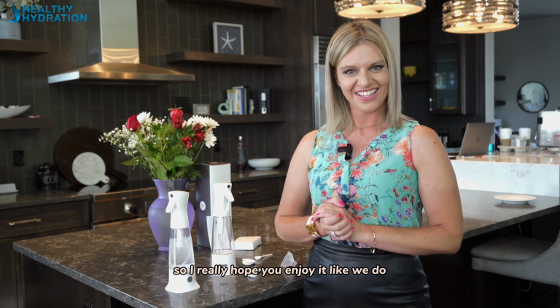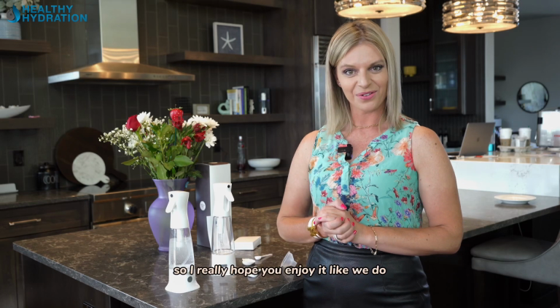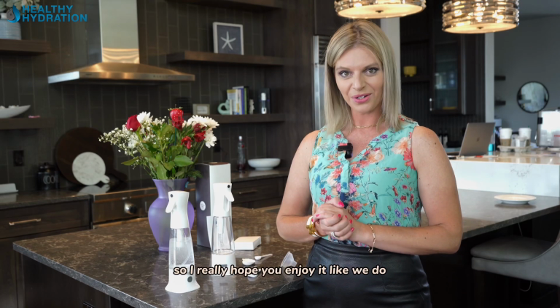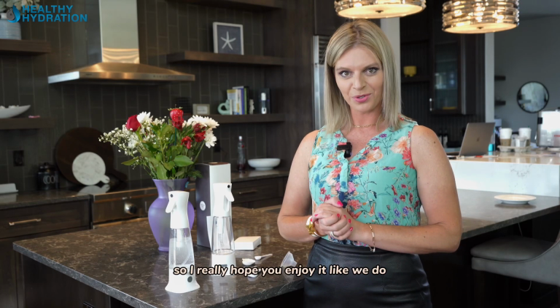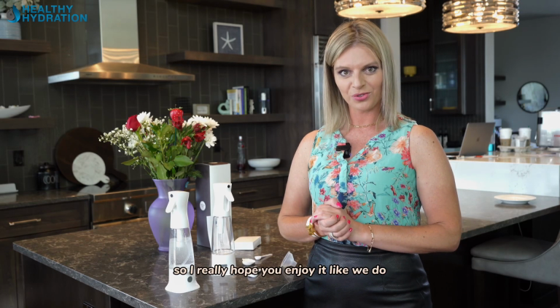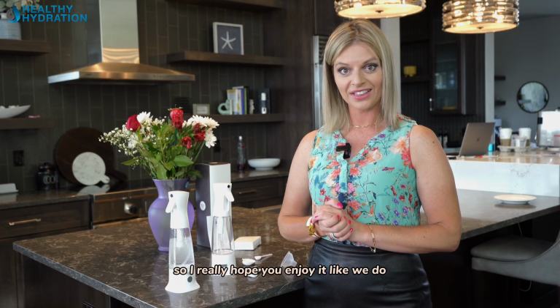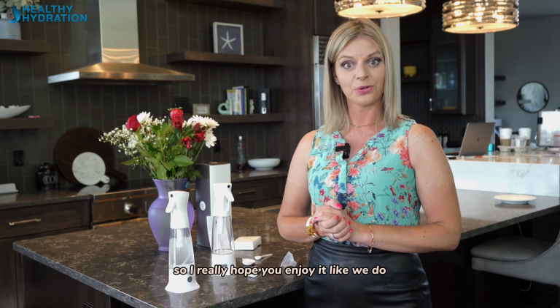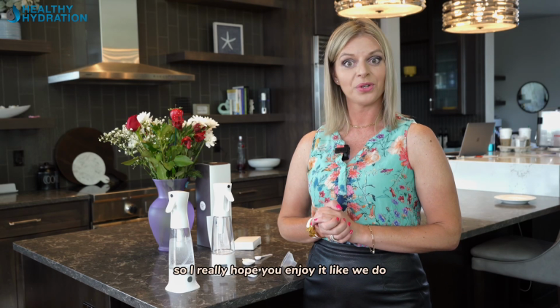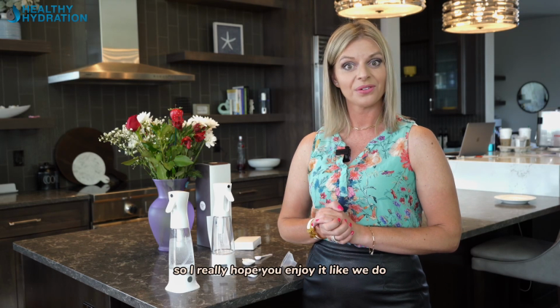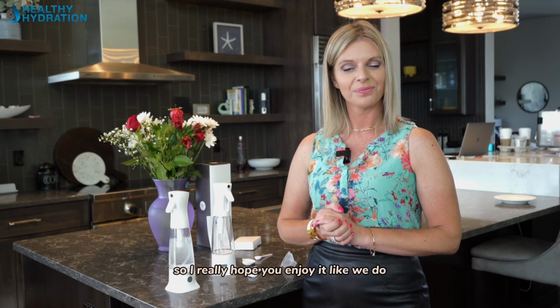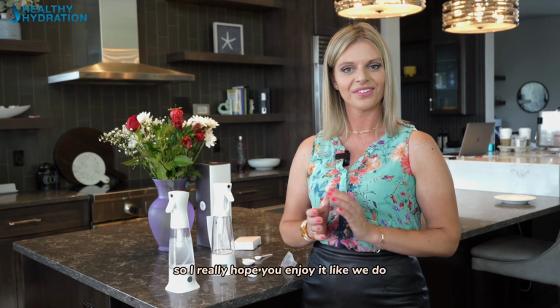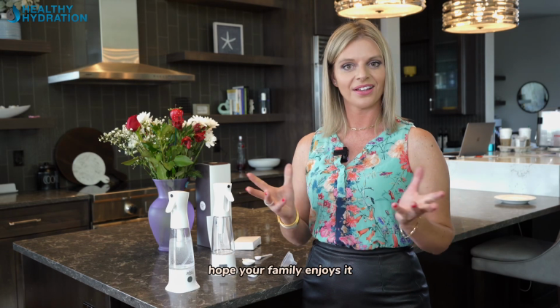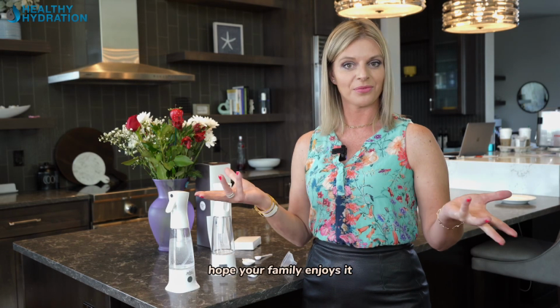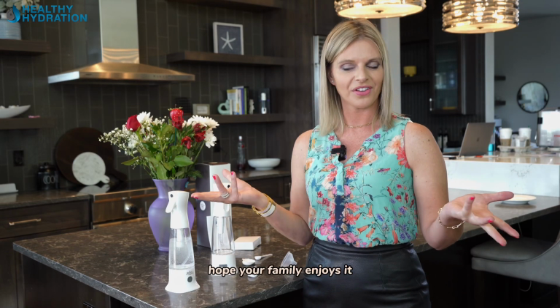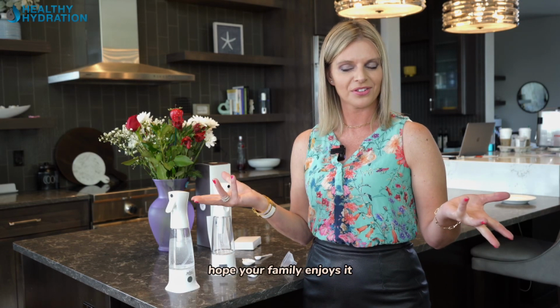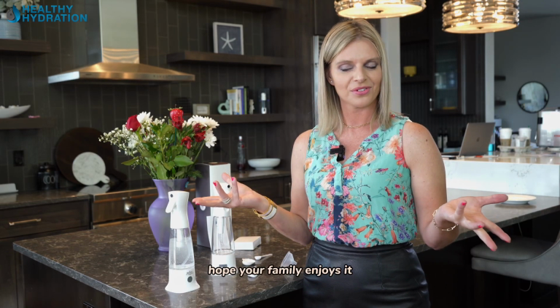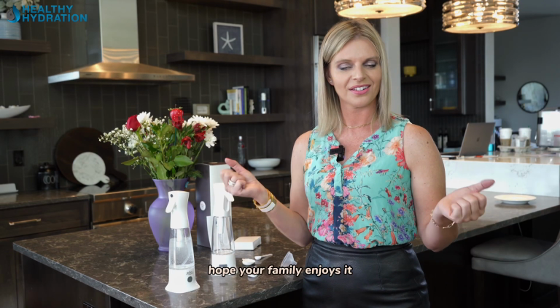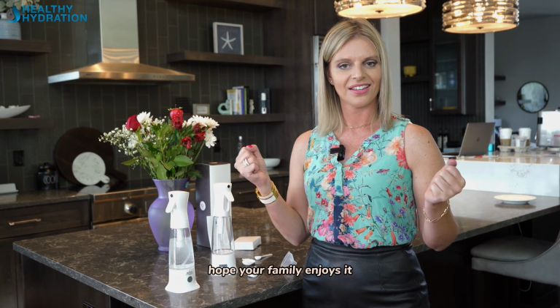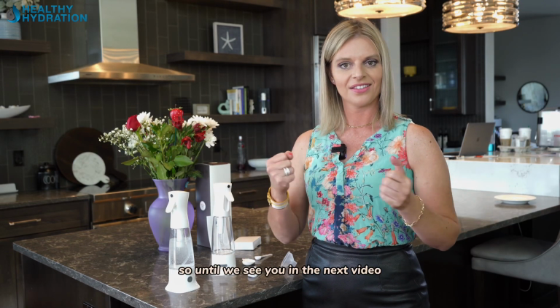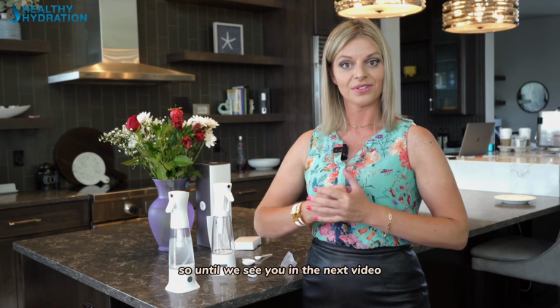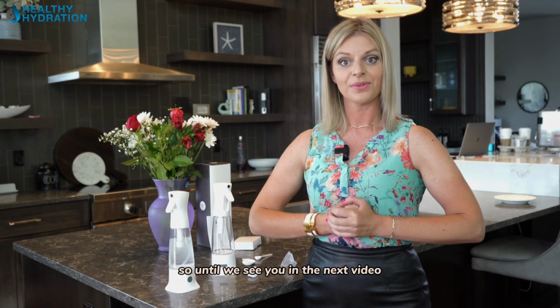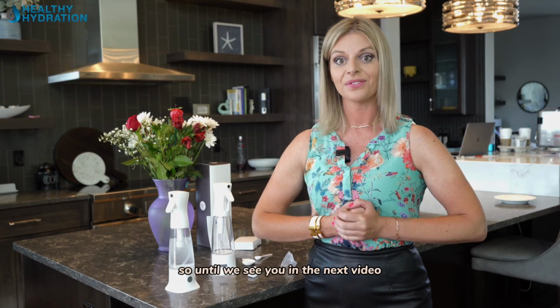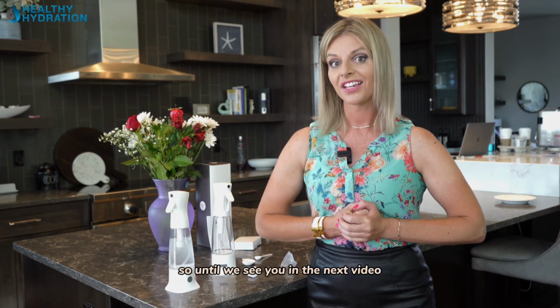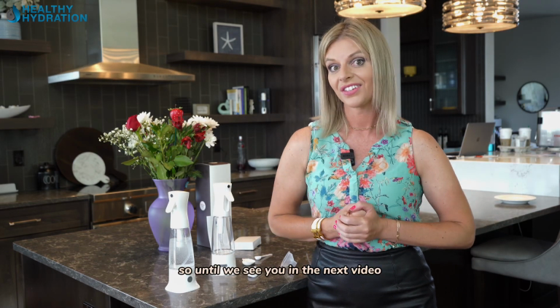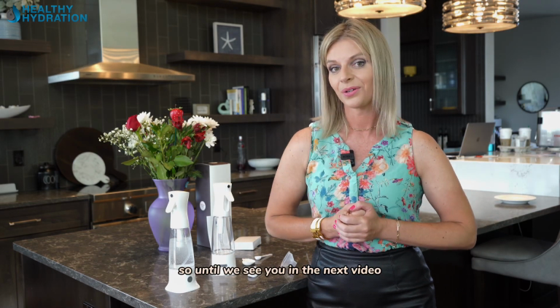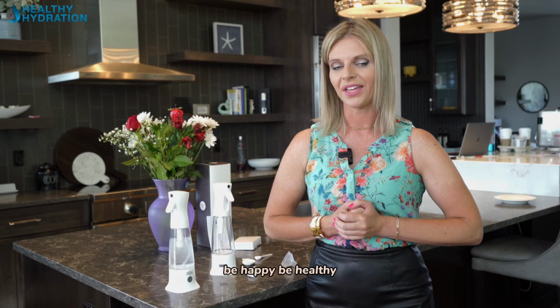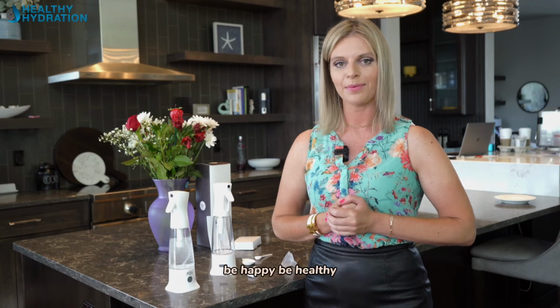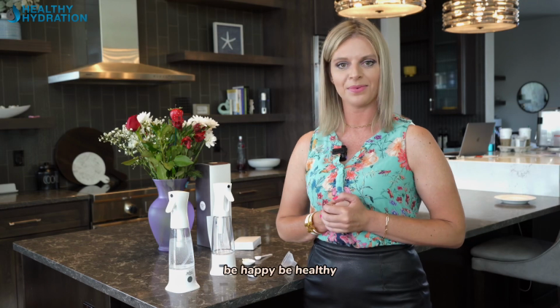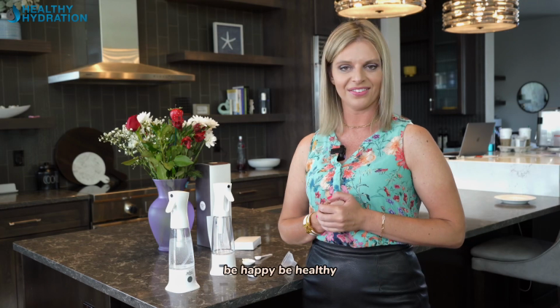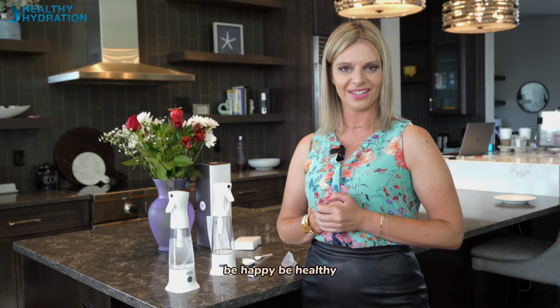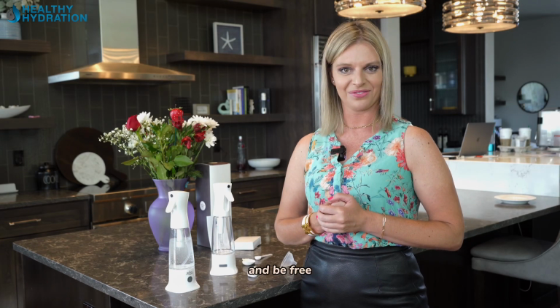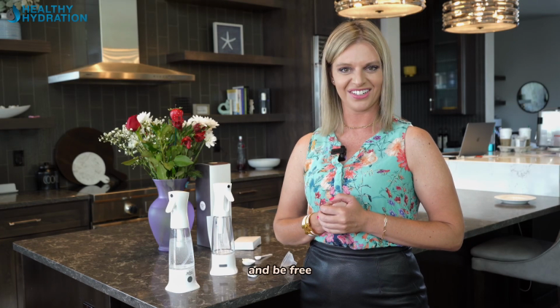I really hope you enjoy it like we do, and hope your family enjoys it. Until we see you in the next video — be happy, be healthy, and be free.